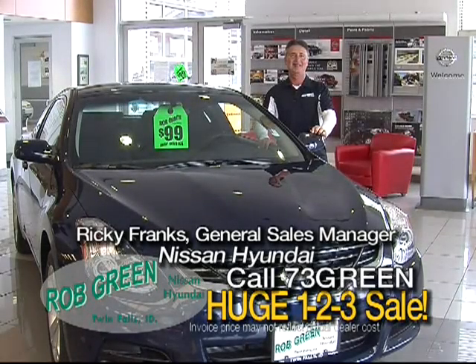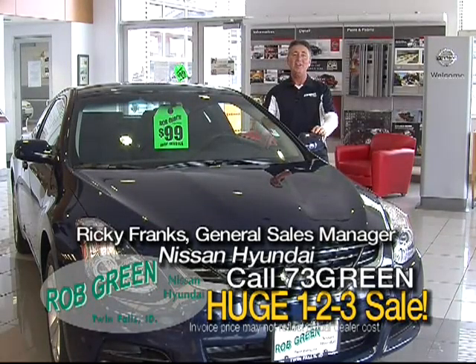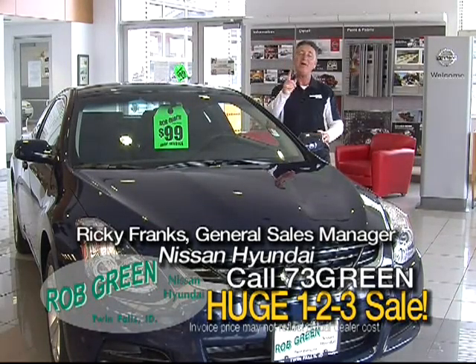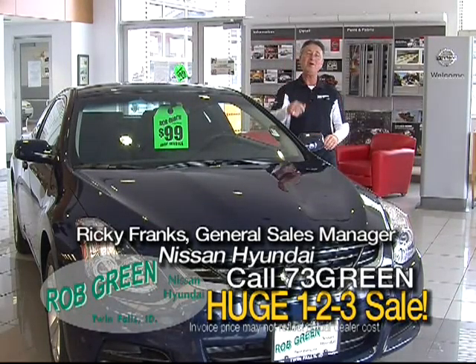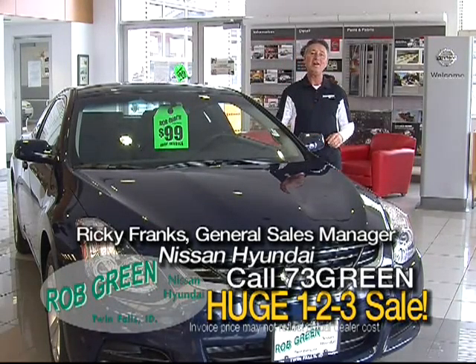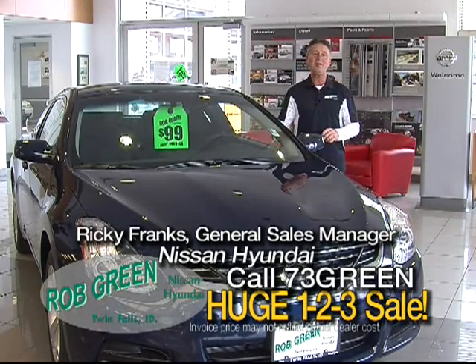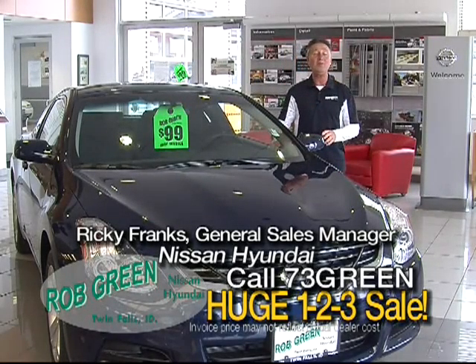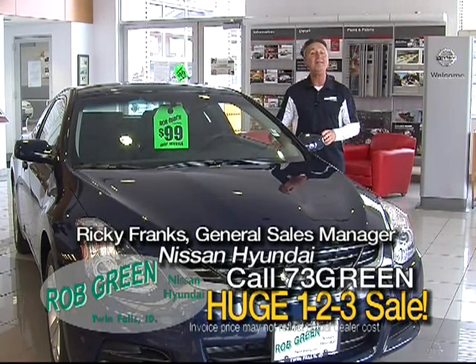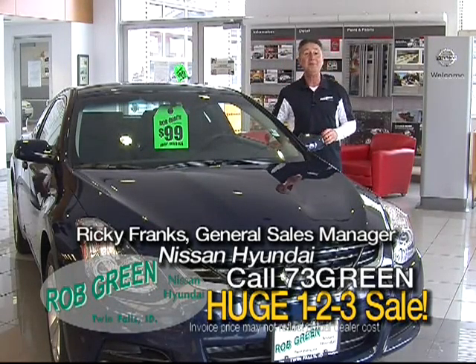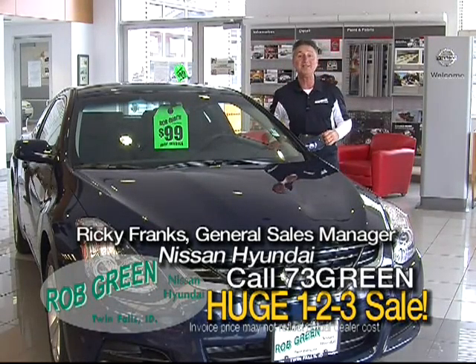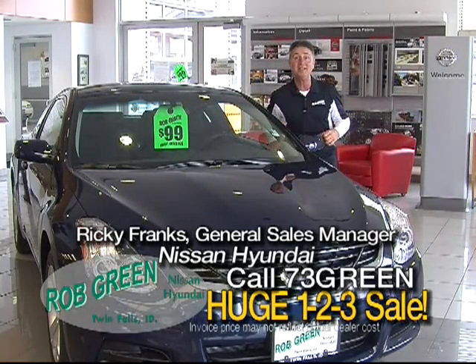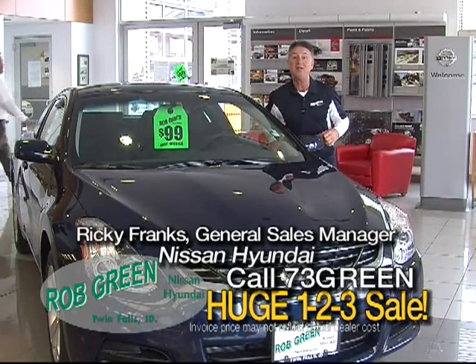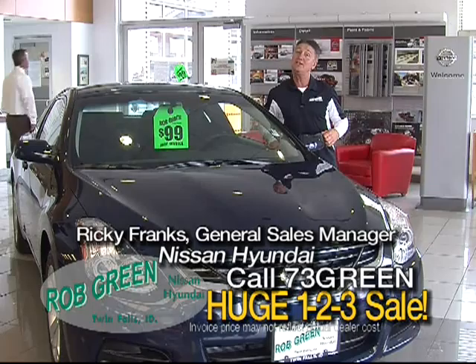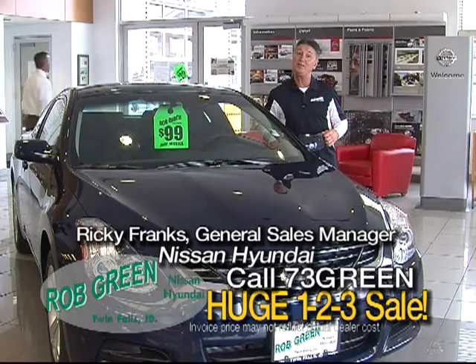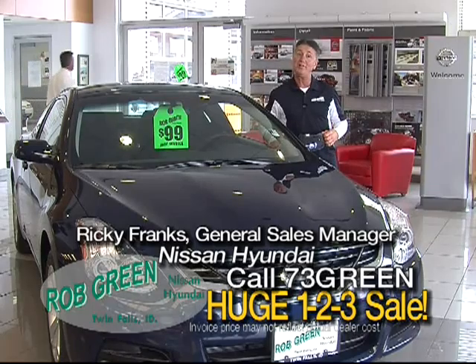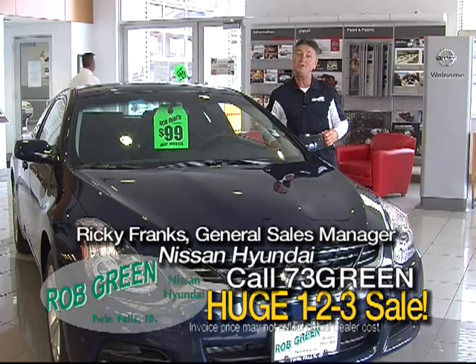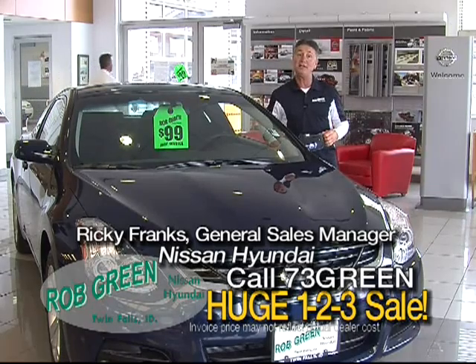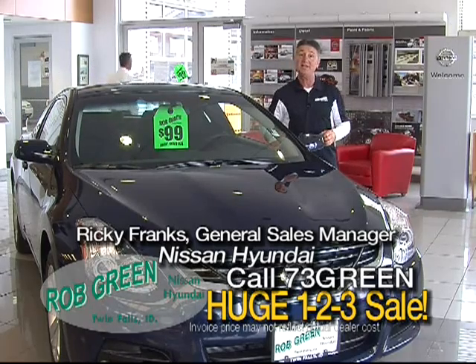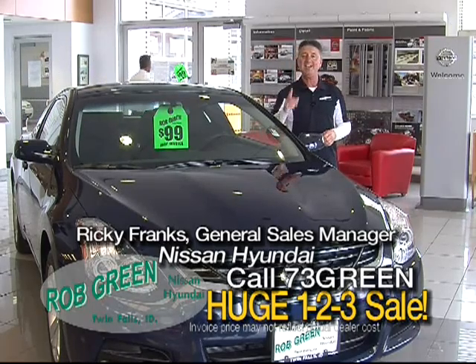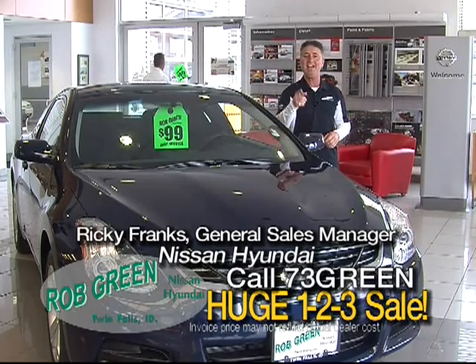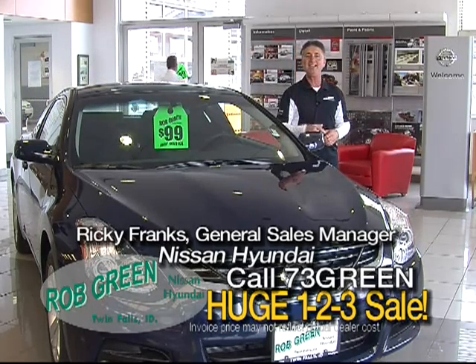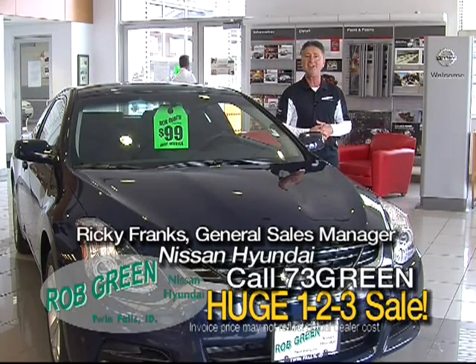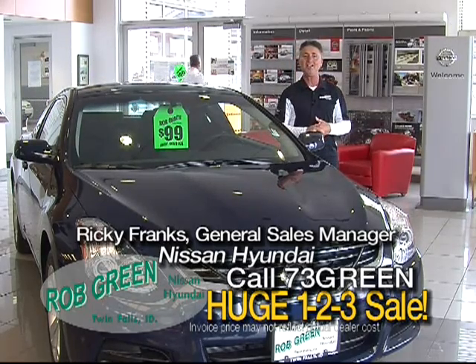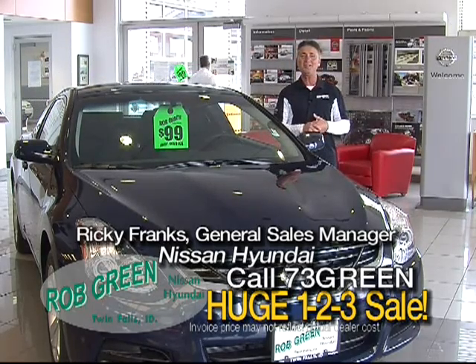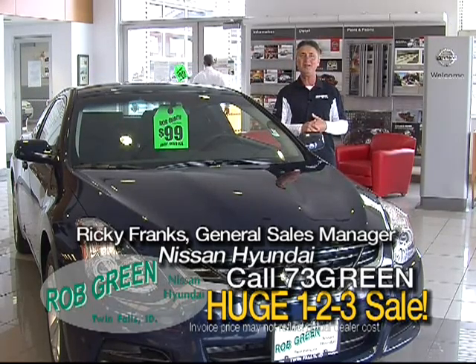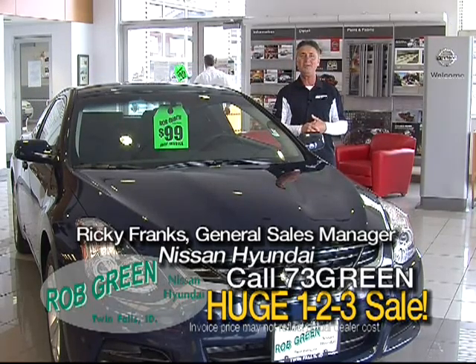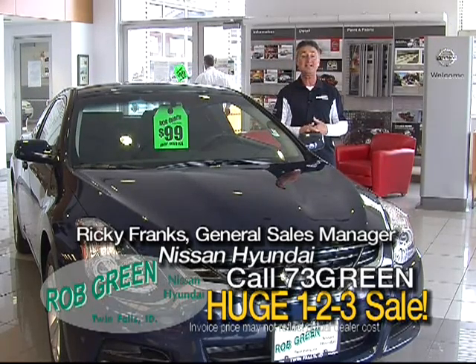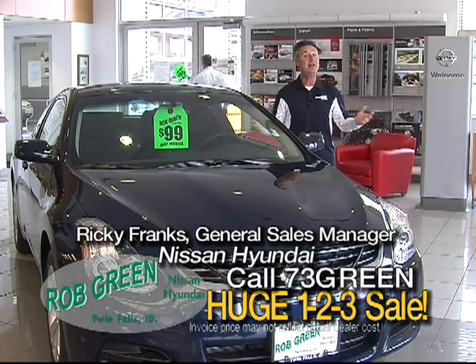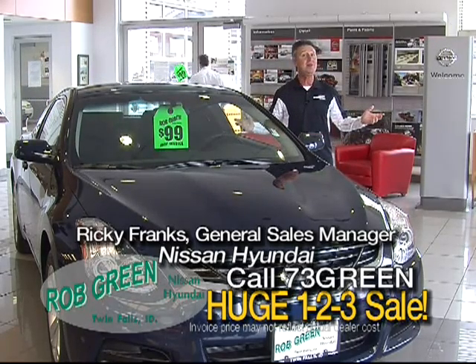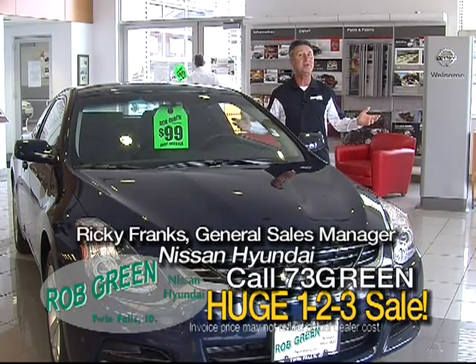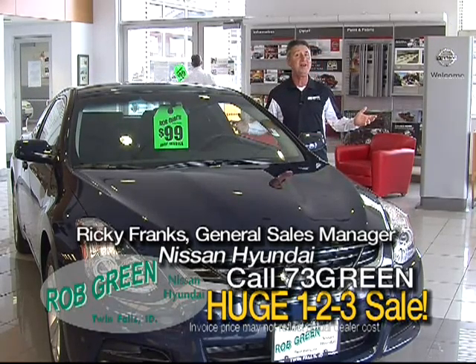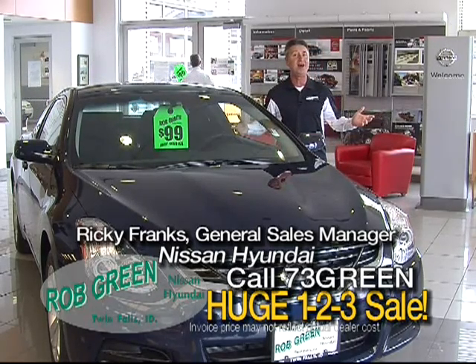Here at Rob Green Auto Group, we're having the biggest sale in the history of our dealership: $99 under invoice. Doesn't get any better than that.